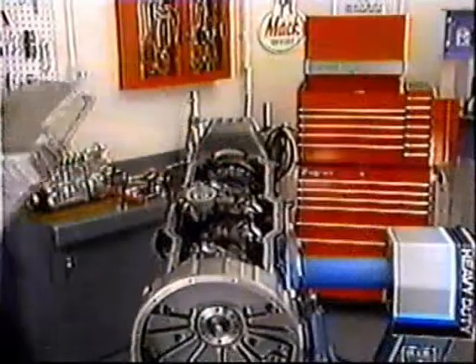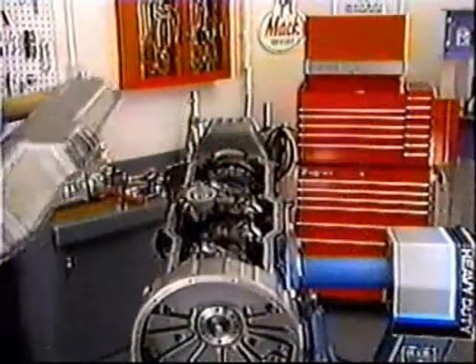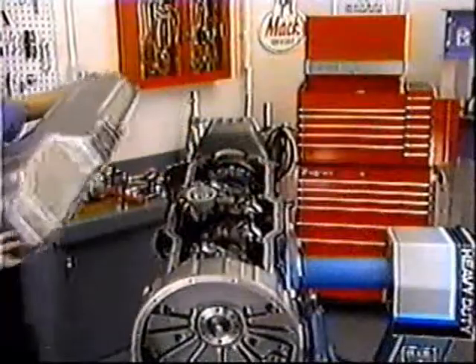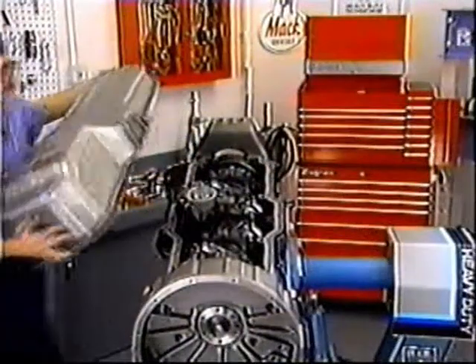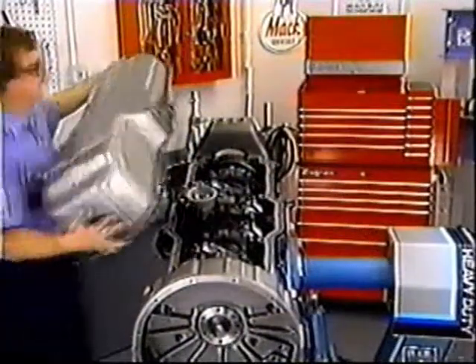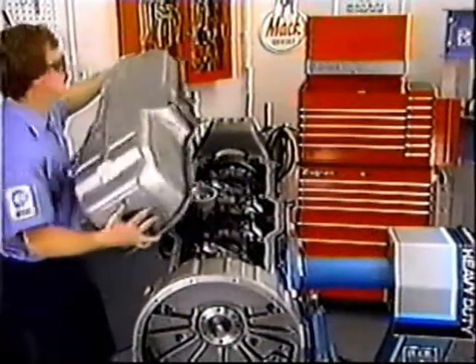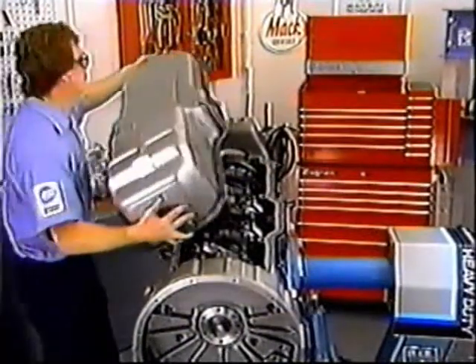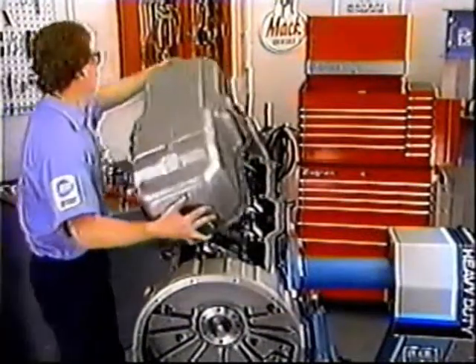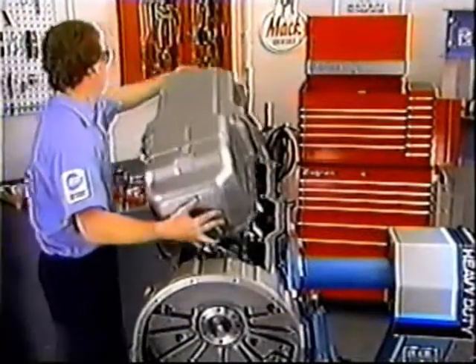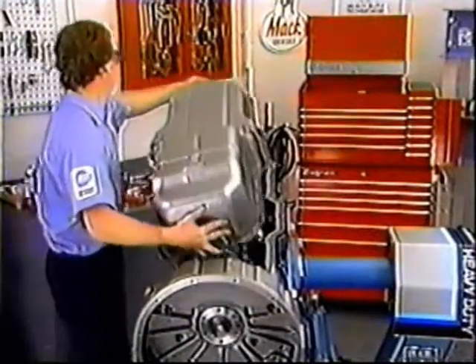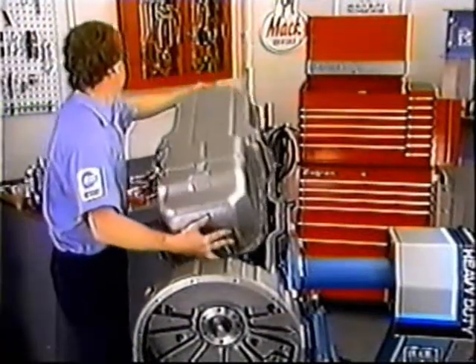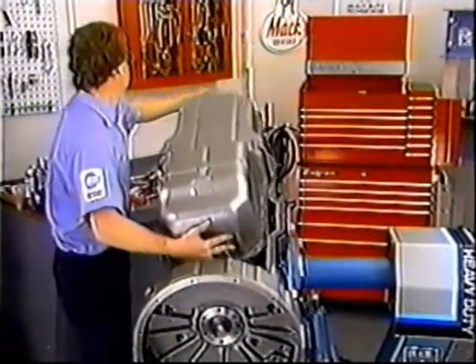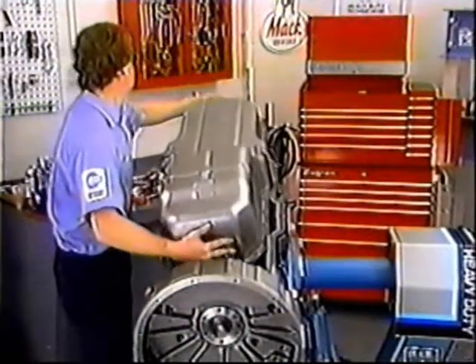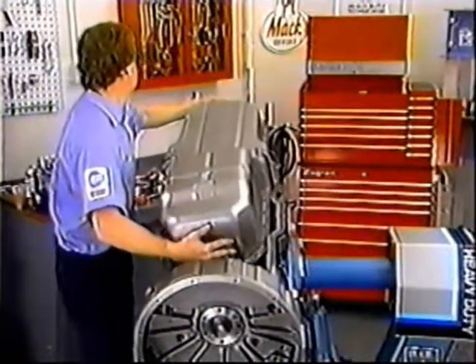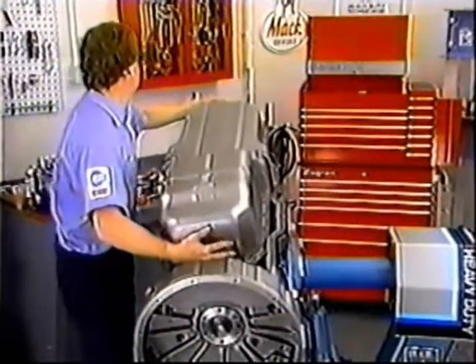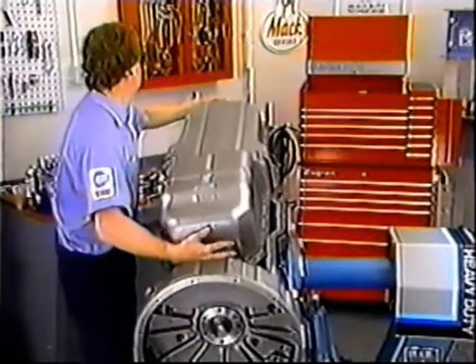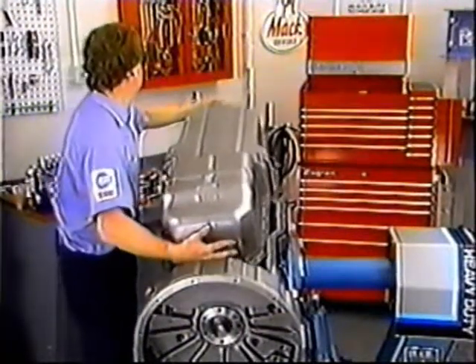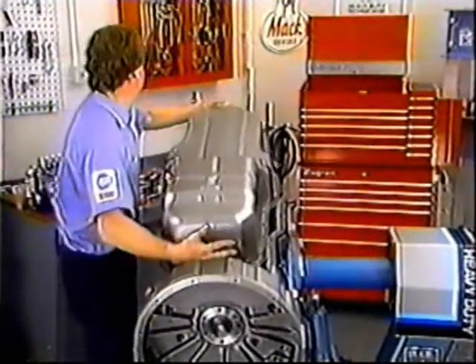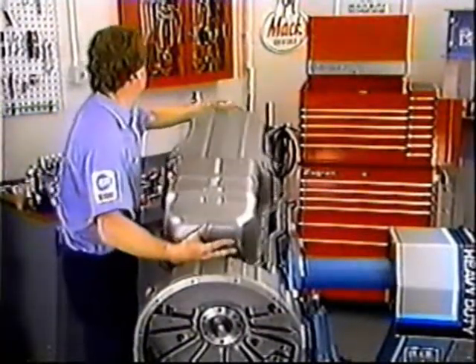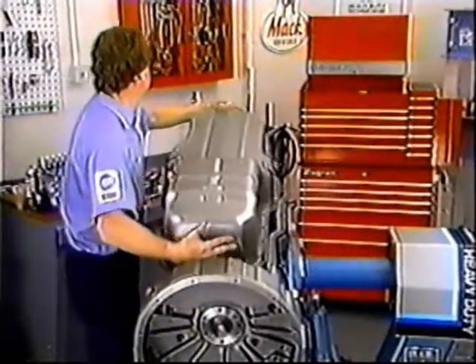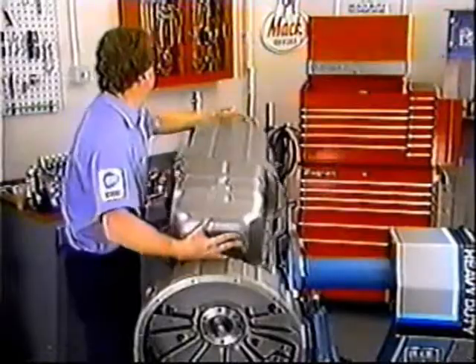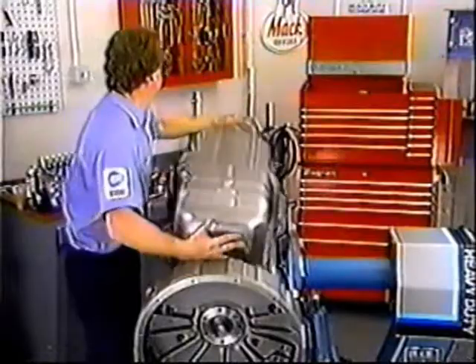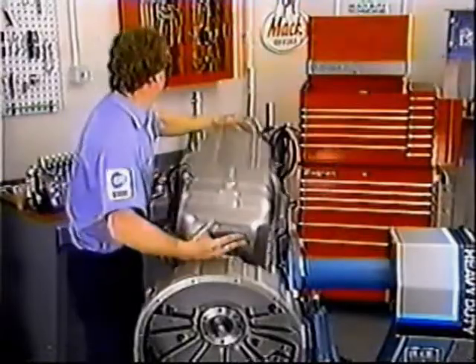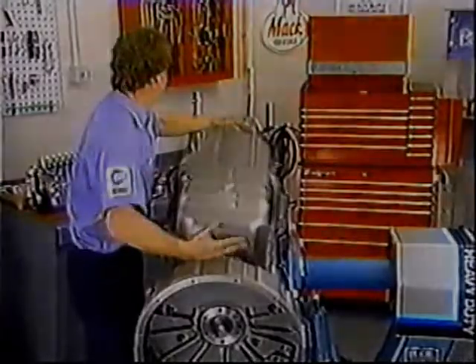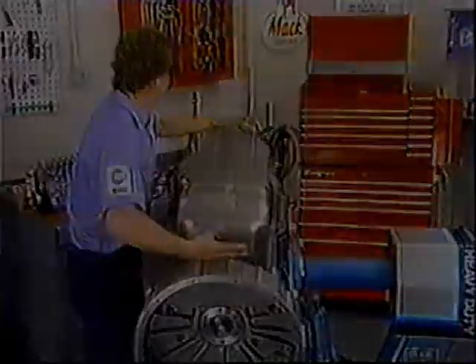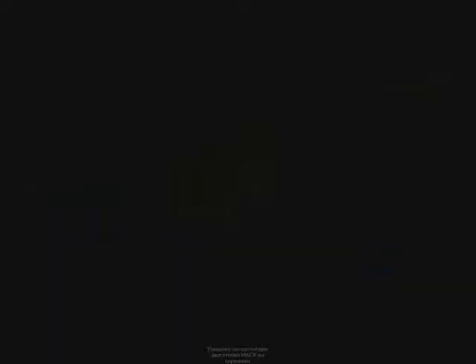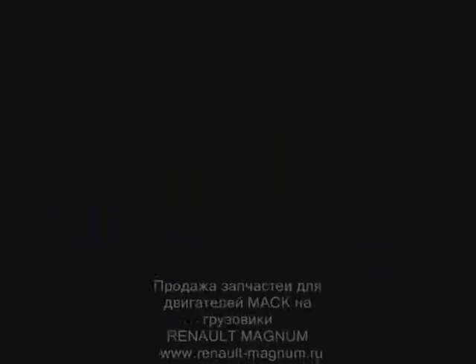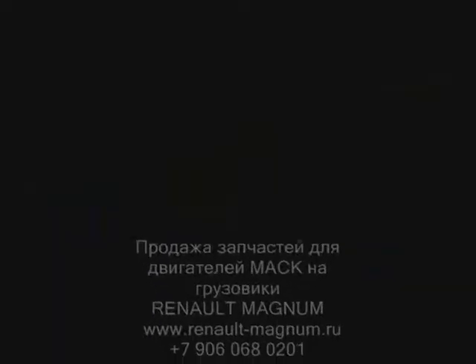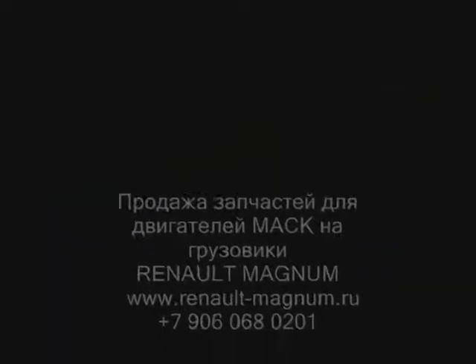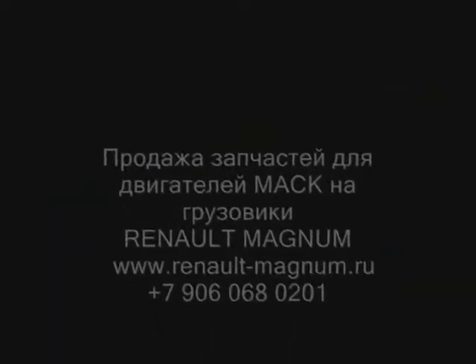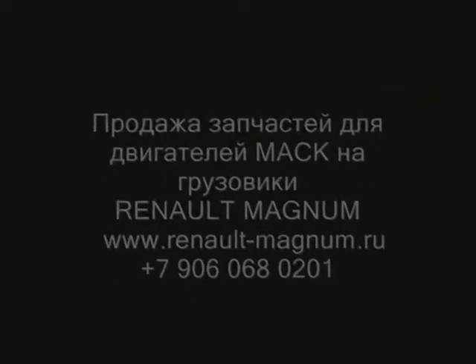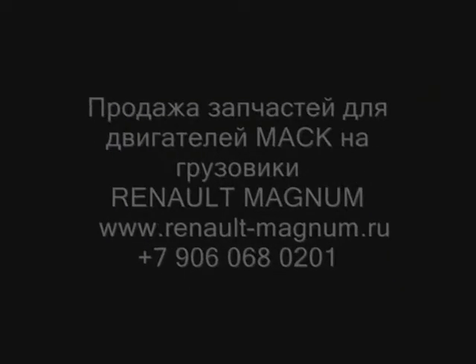Install the oil pan on the block using a new pan gasket.